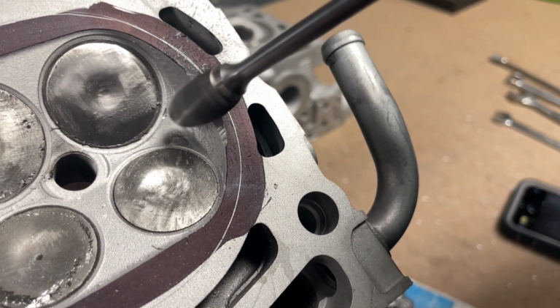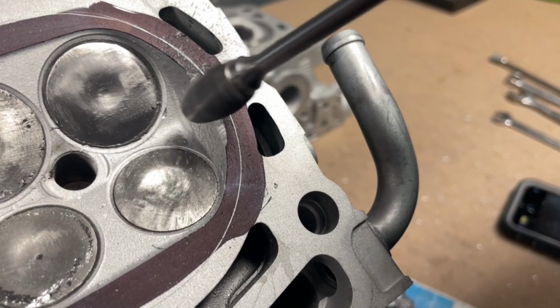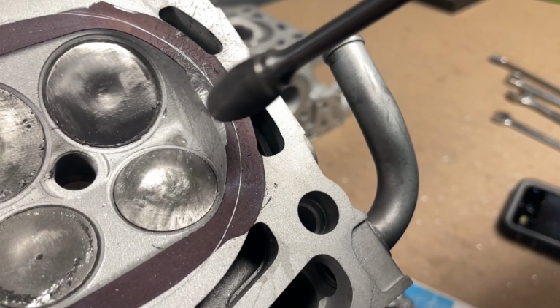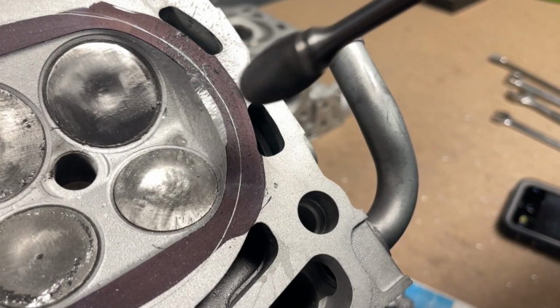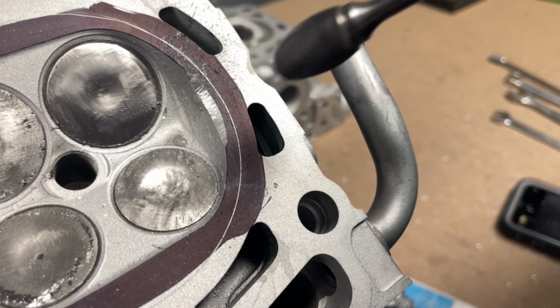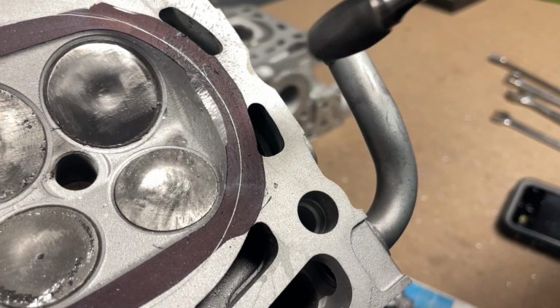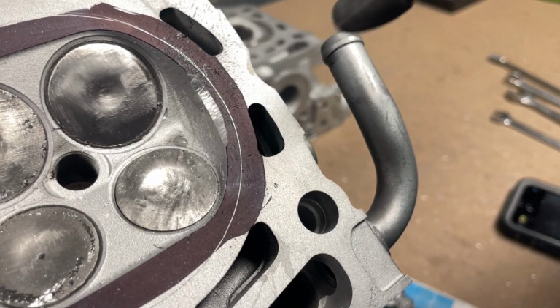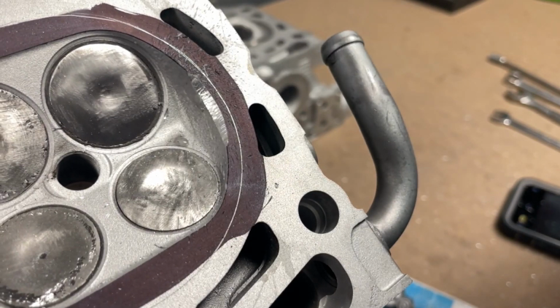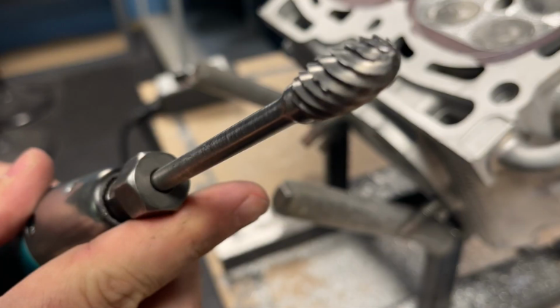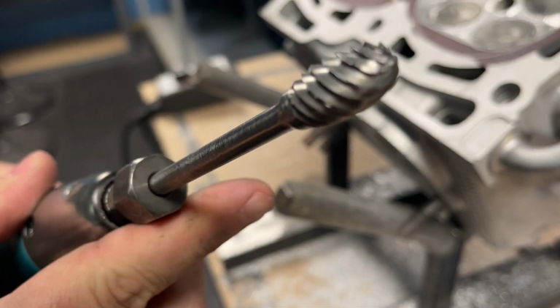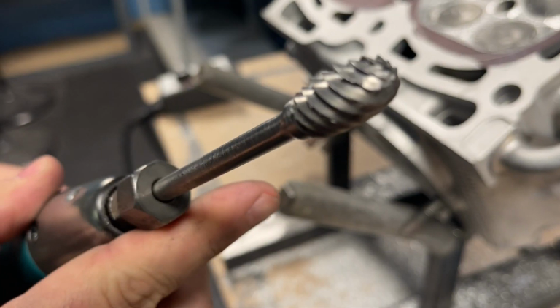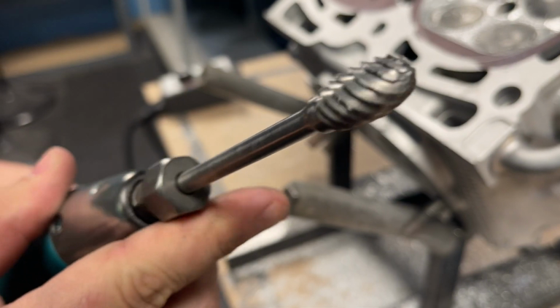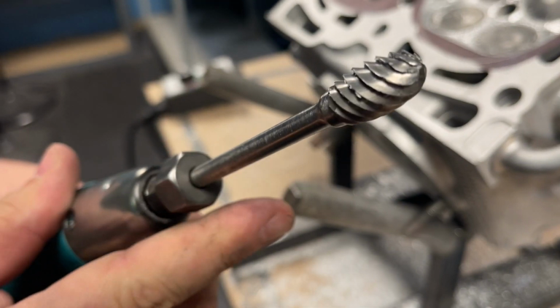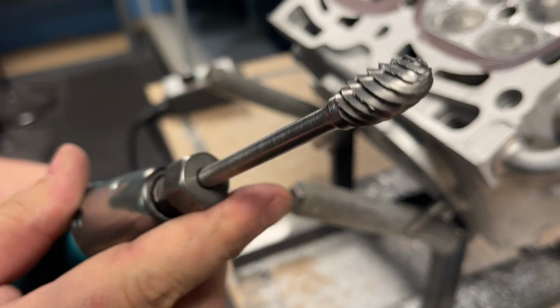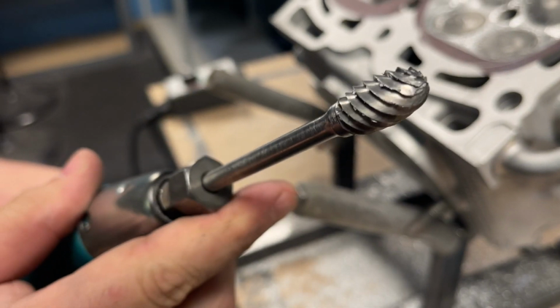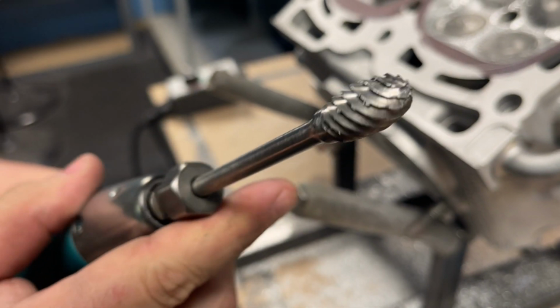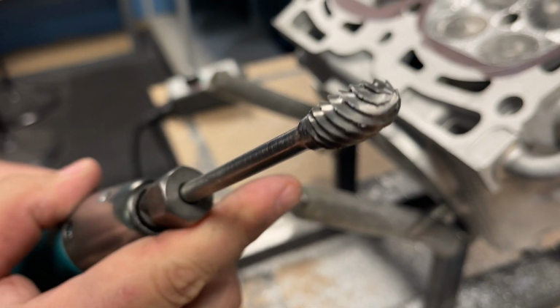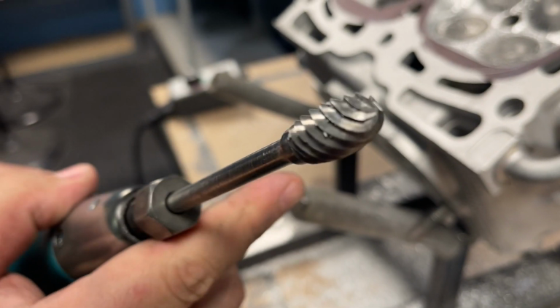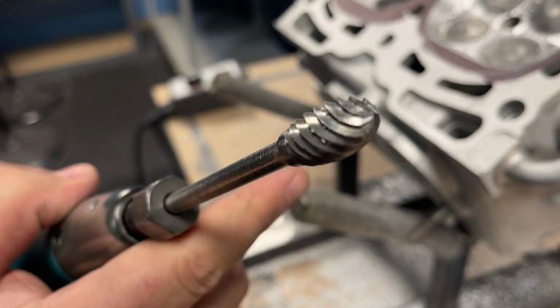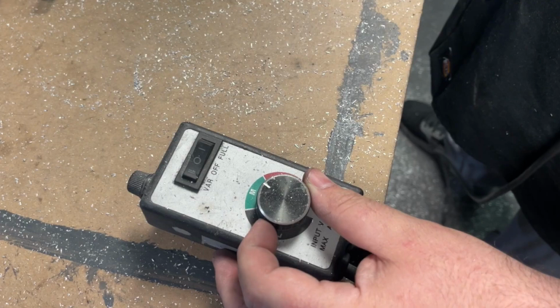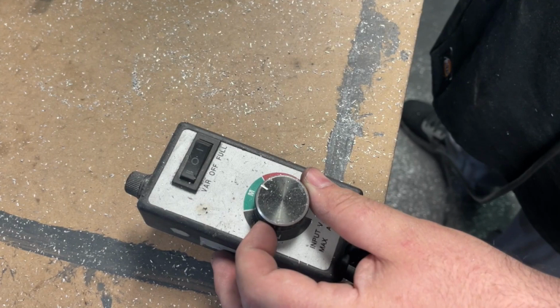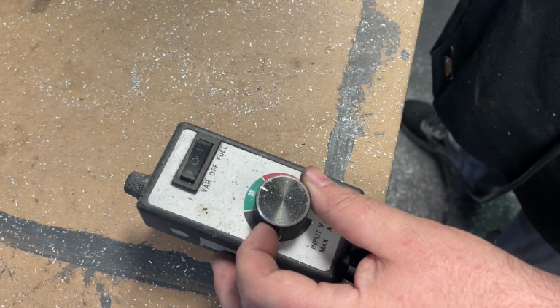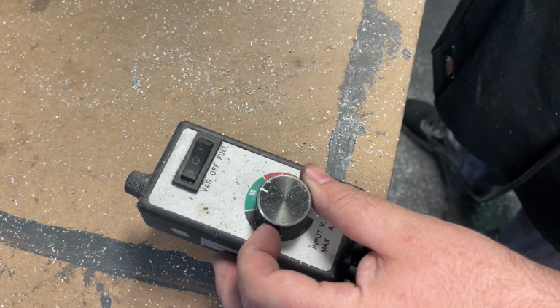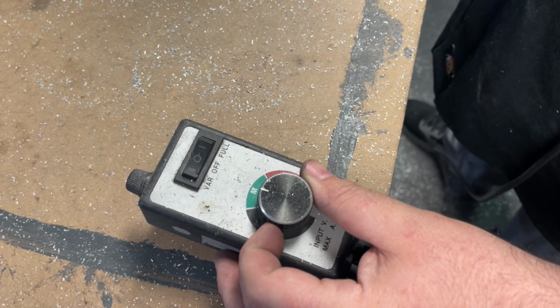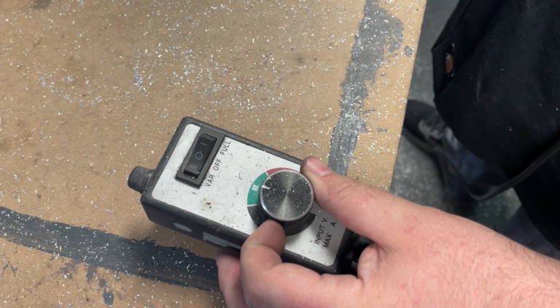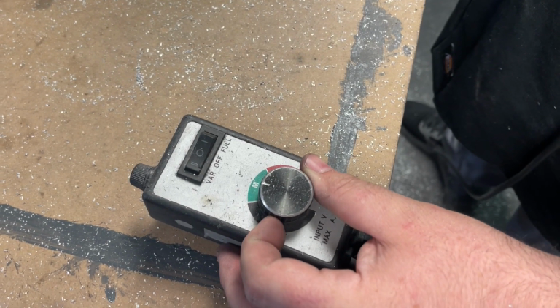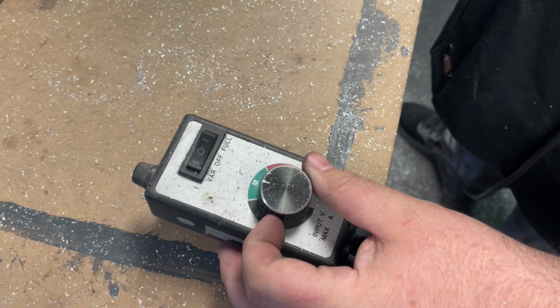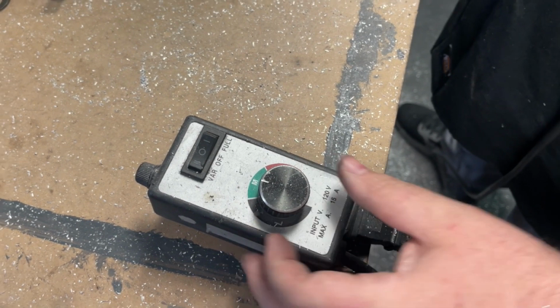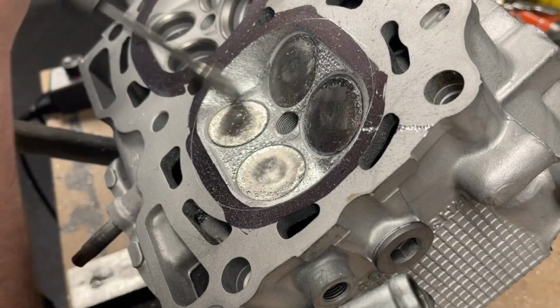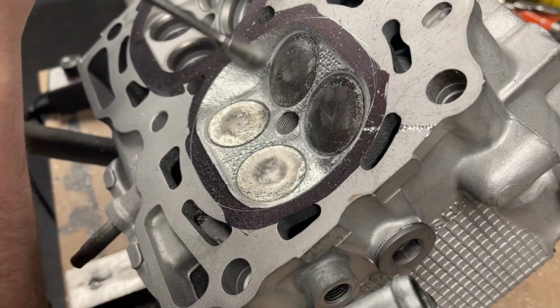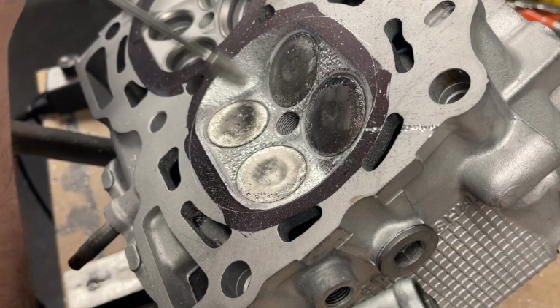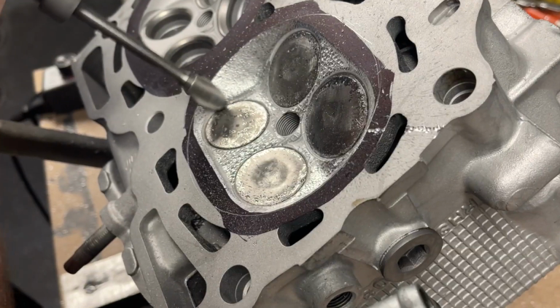He follows up with the Head Games High Helix 1/2-inch burr at a slower speed to create a smoother surface finish.